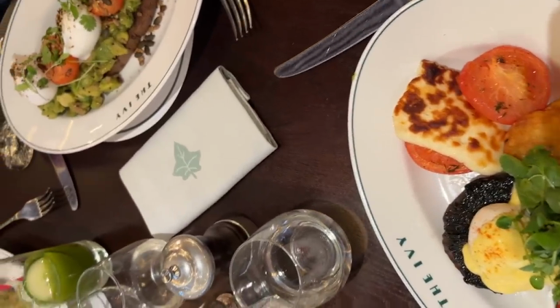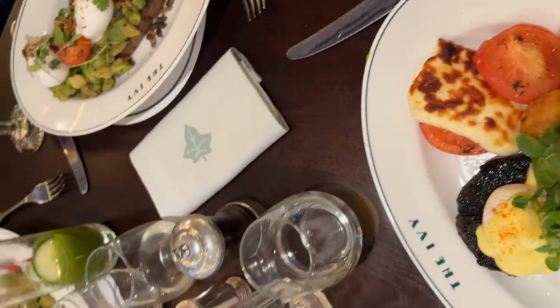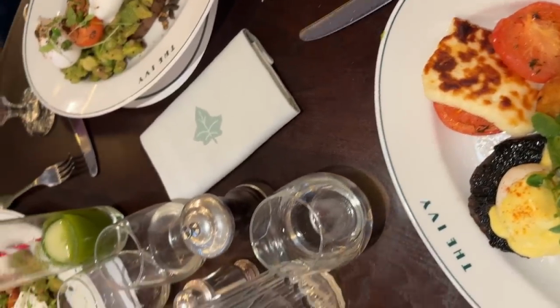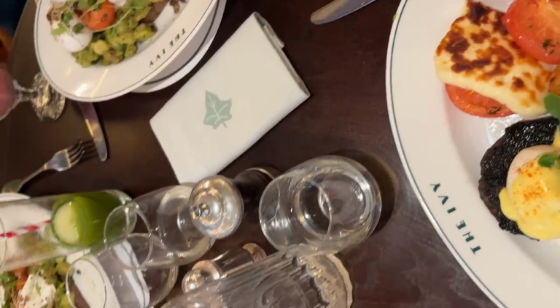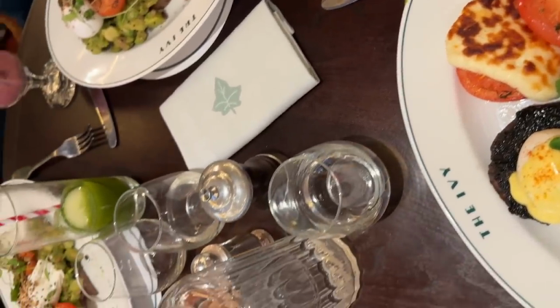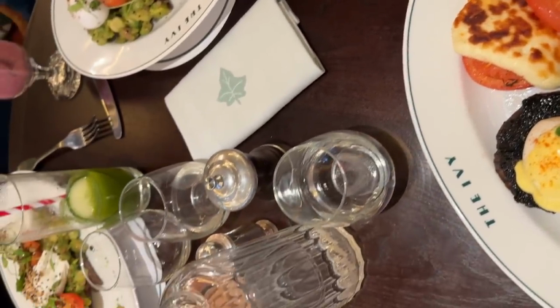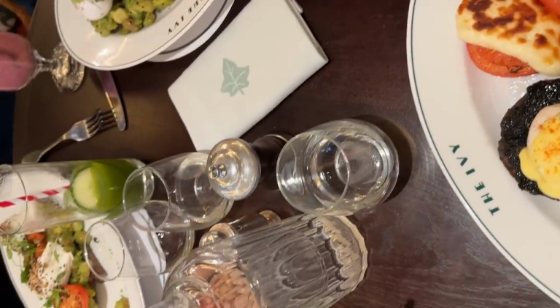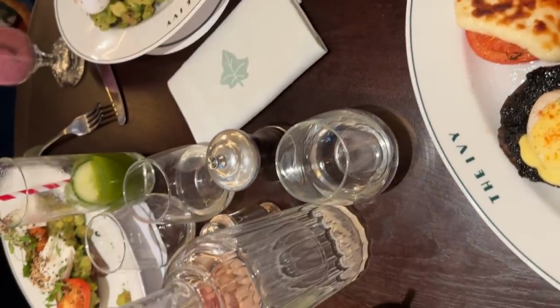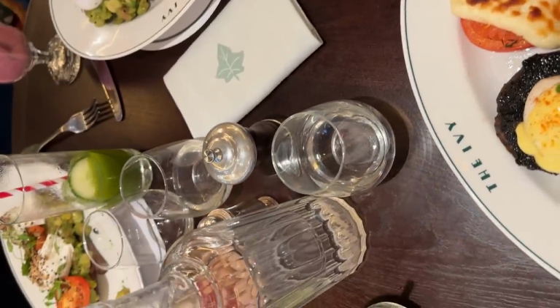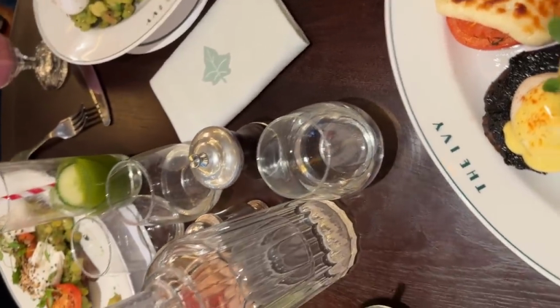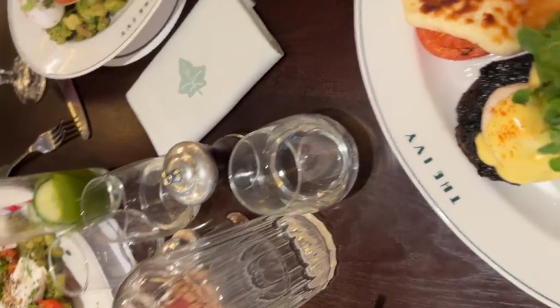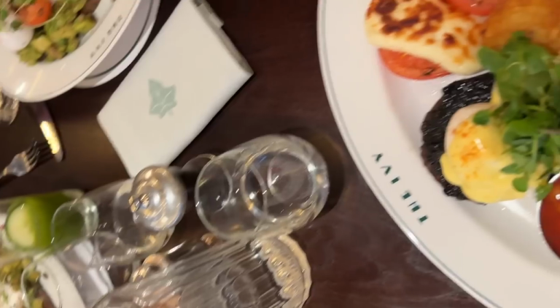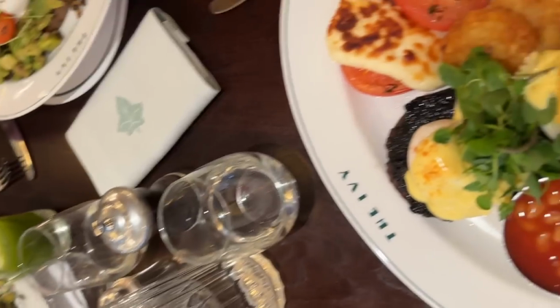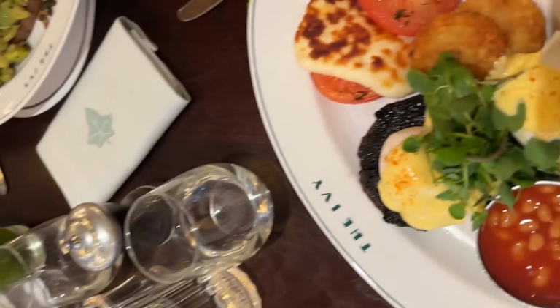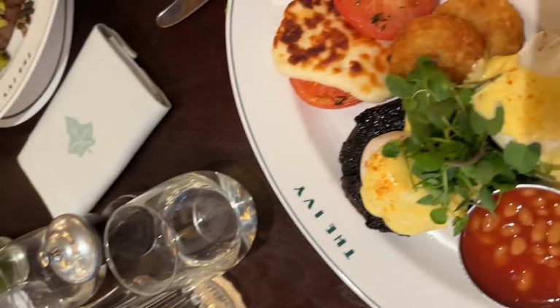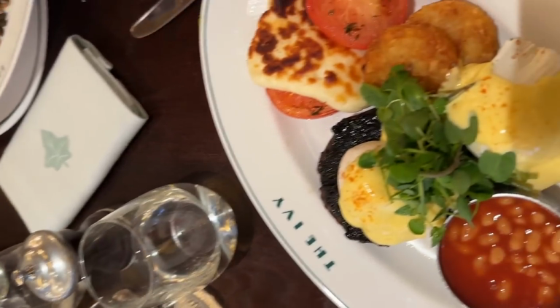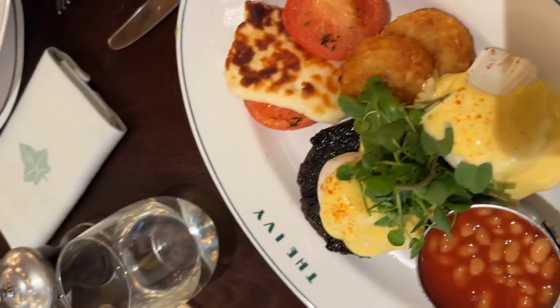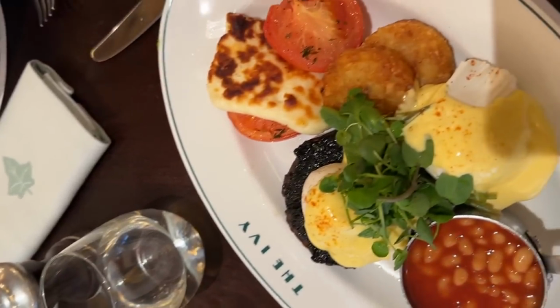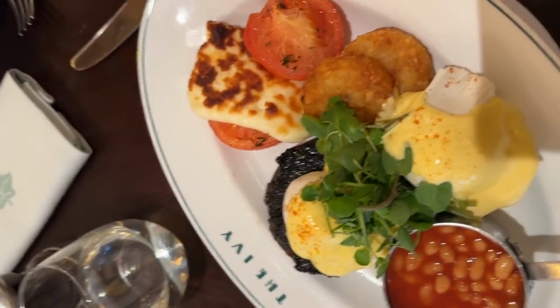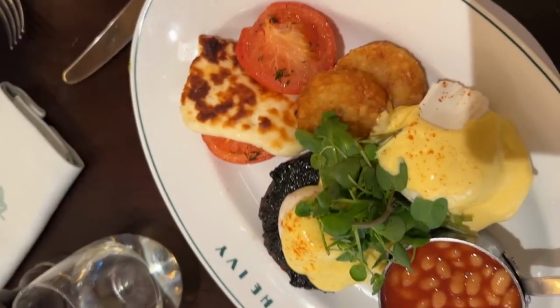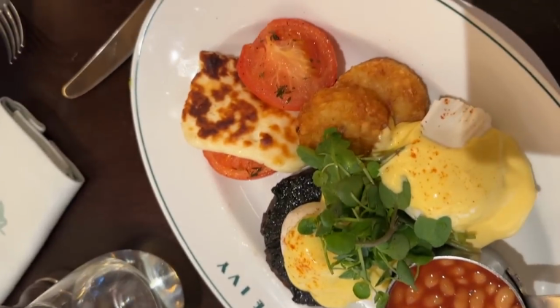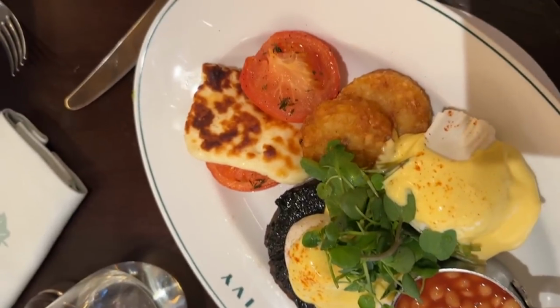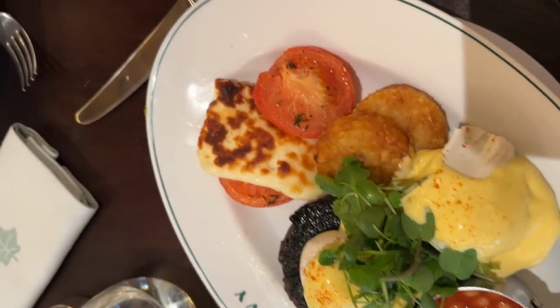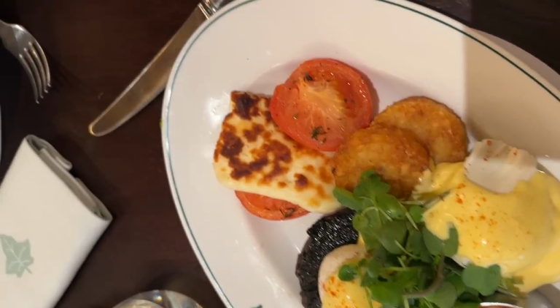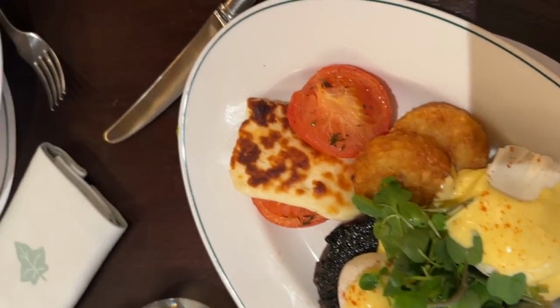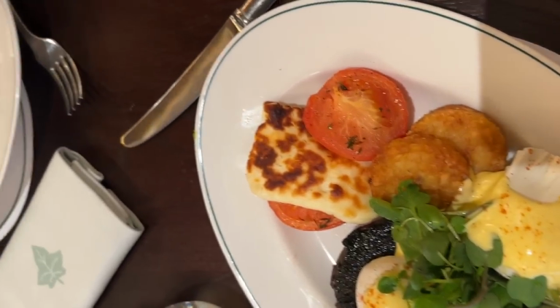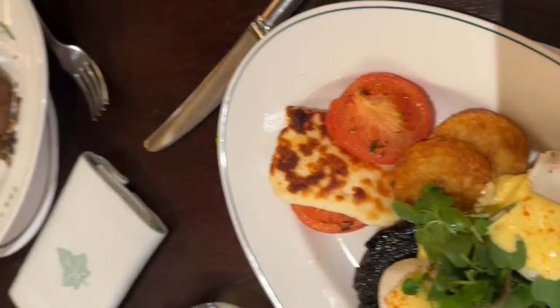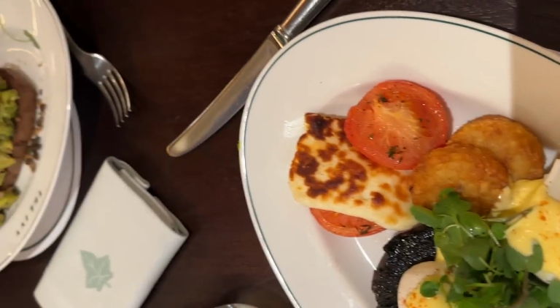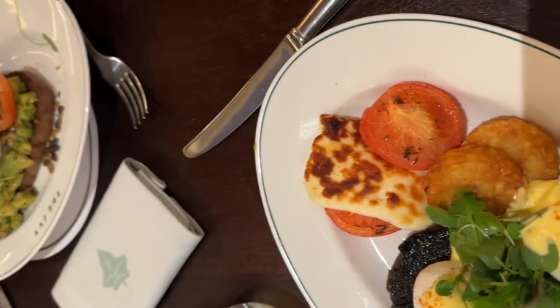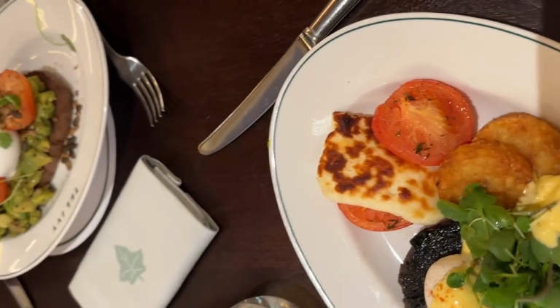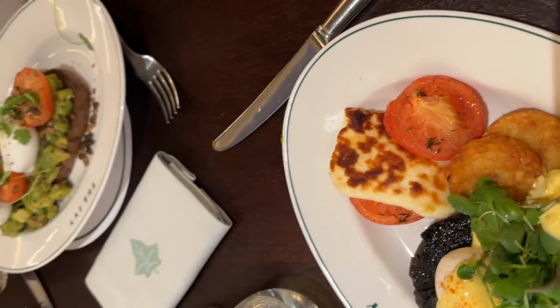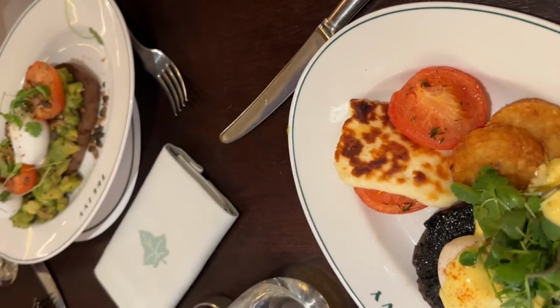I'm kind of getting a little bit of food envy now though. I changed my mind at the last minute and now I'm thinking, oh actually that does look really good.